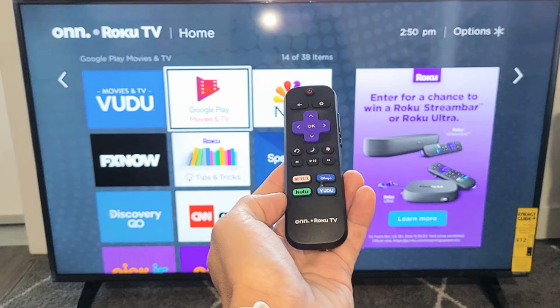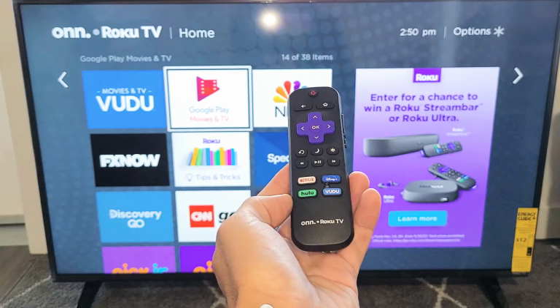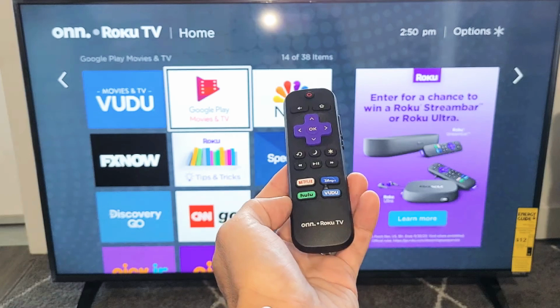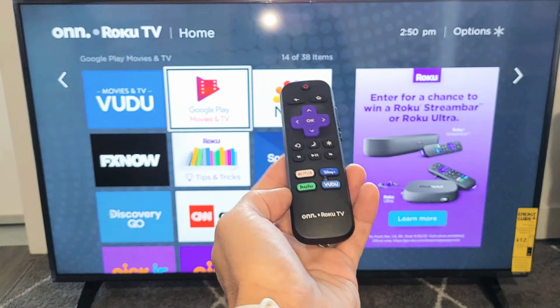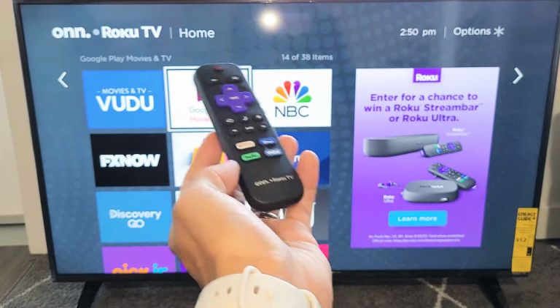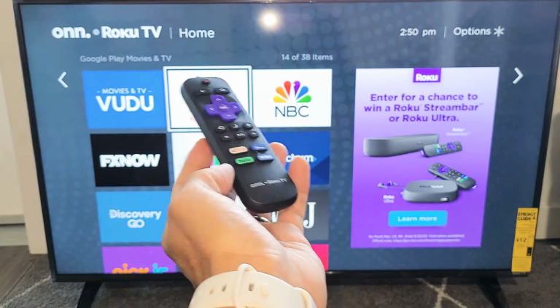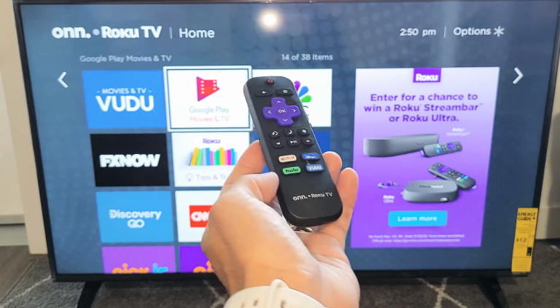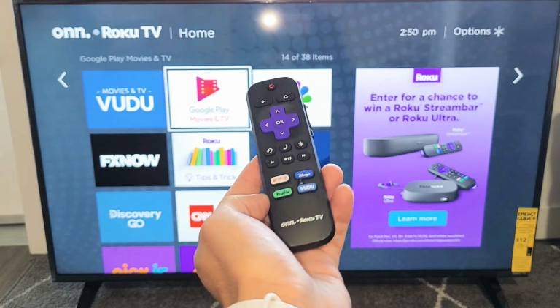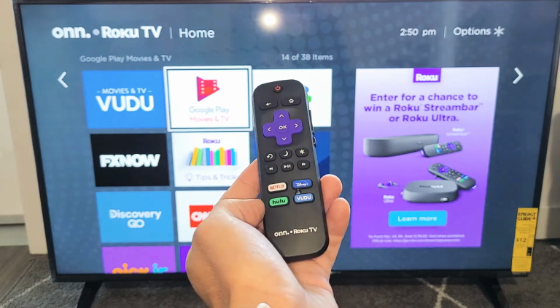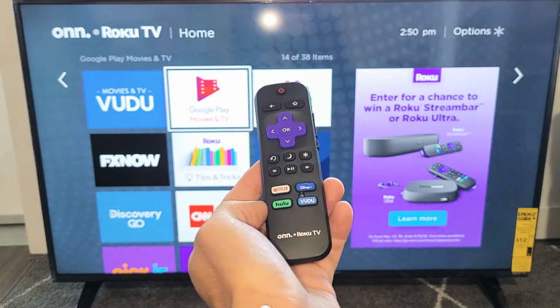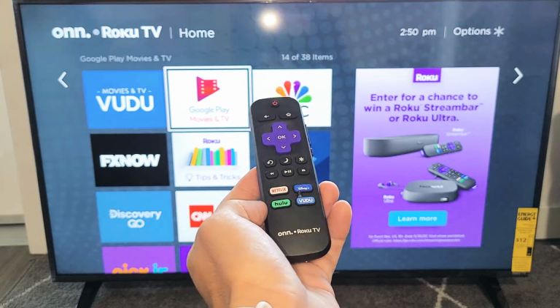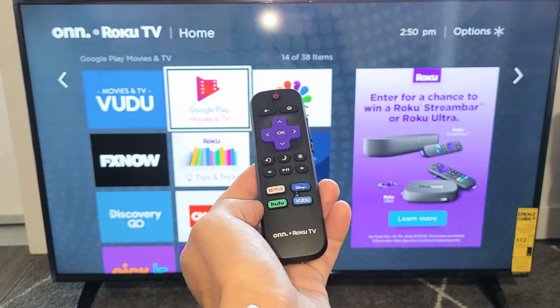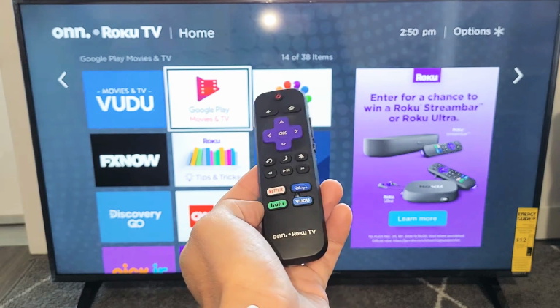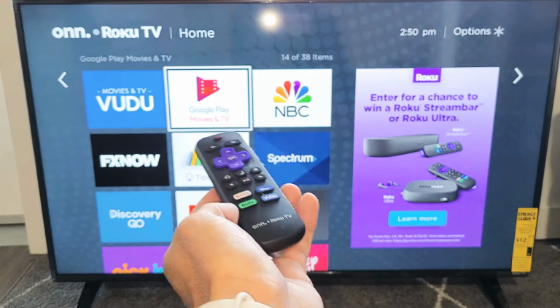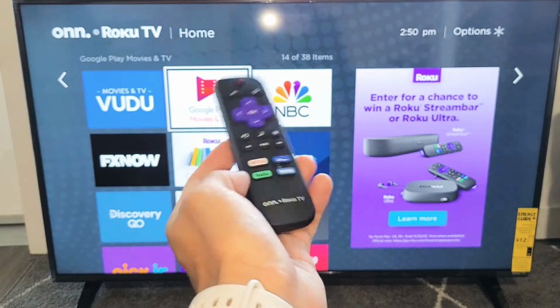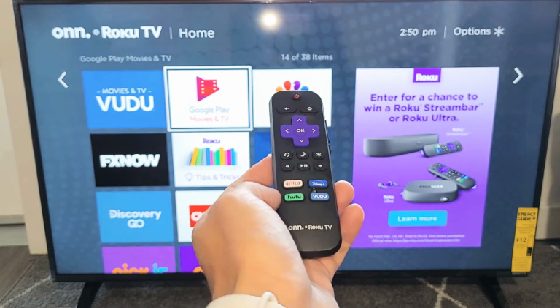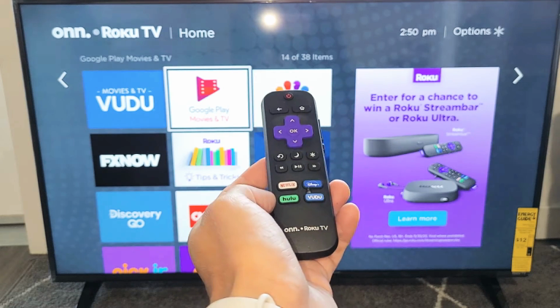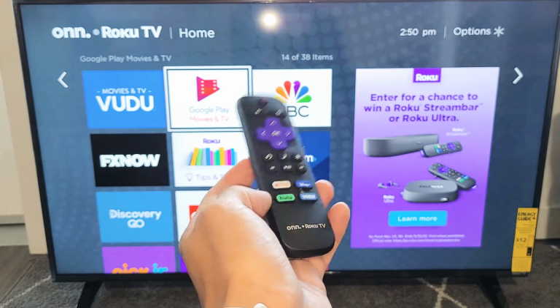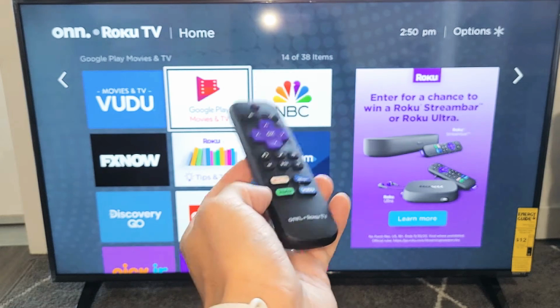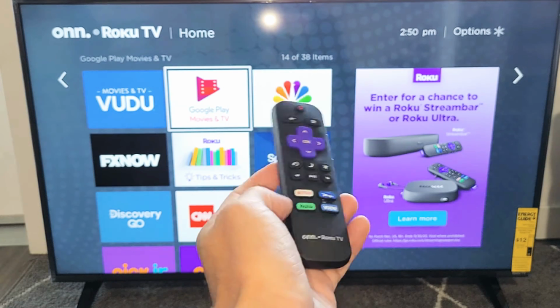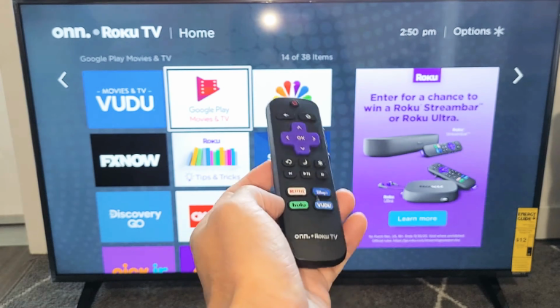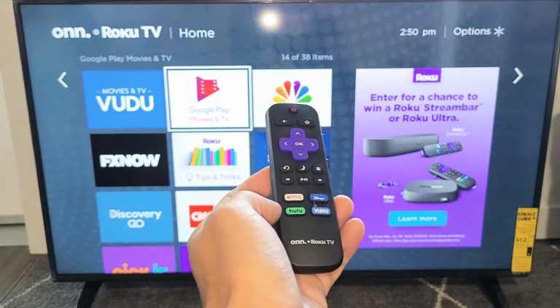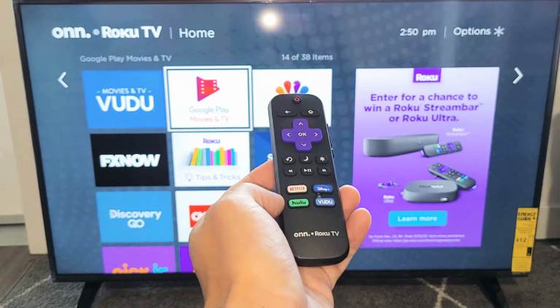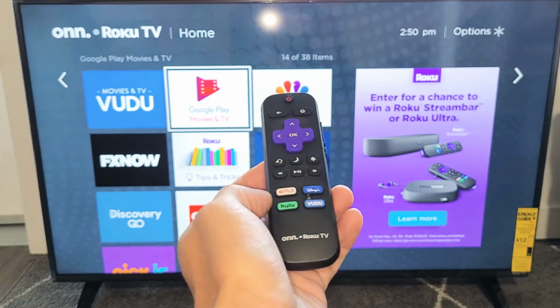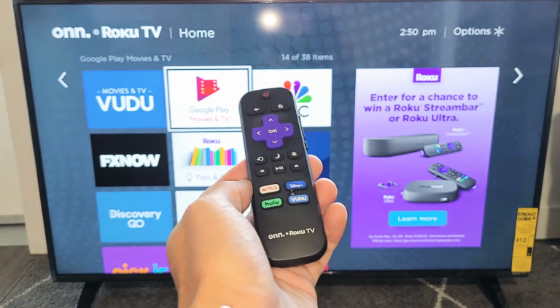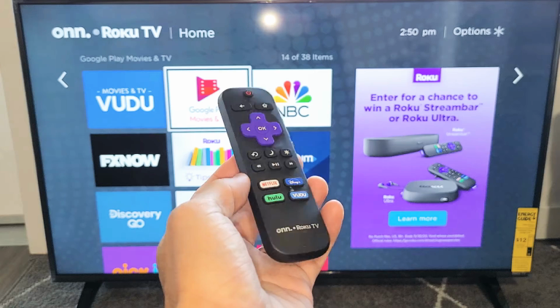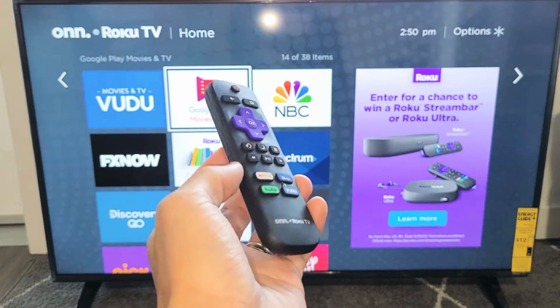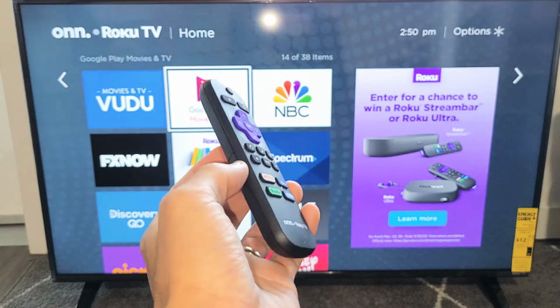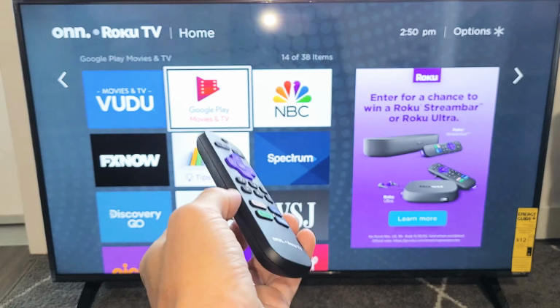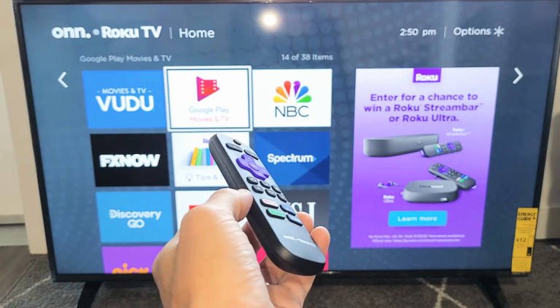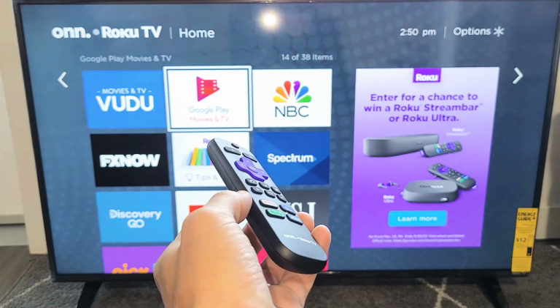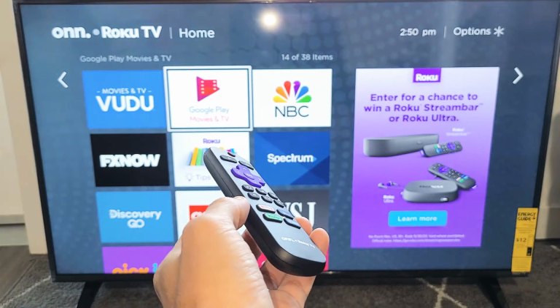I have an On Roku TV here. I'm going to show you how to add as well as delete apps. So let's go ahead and add an app first.